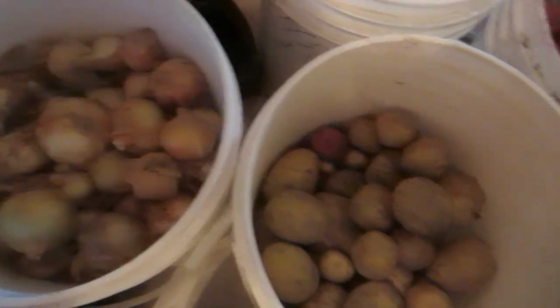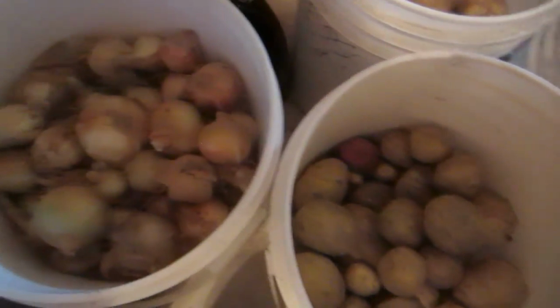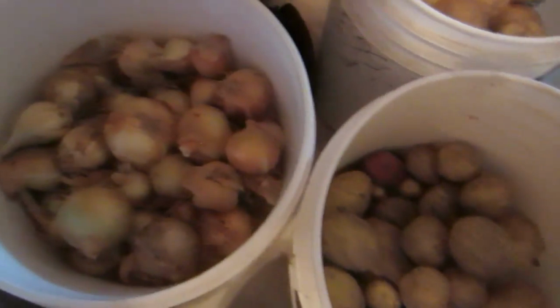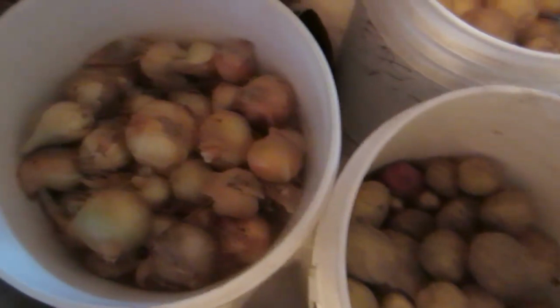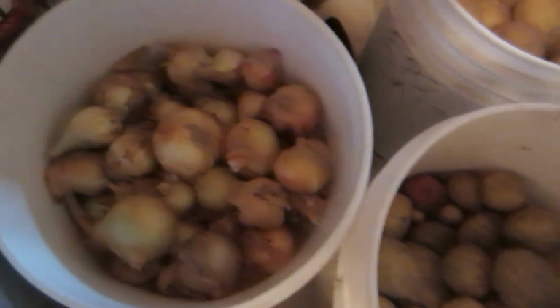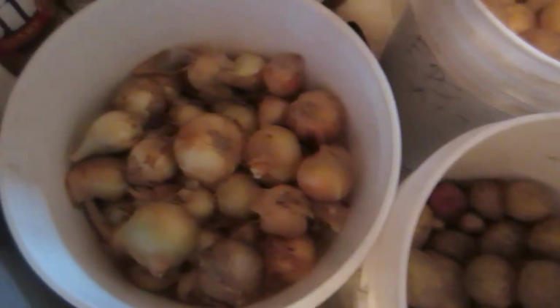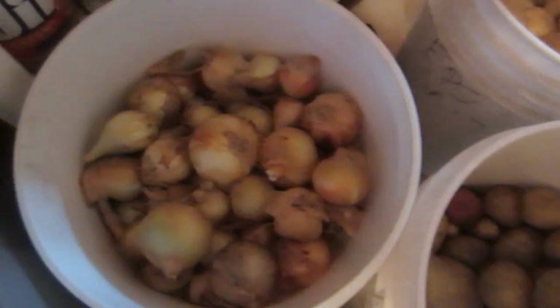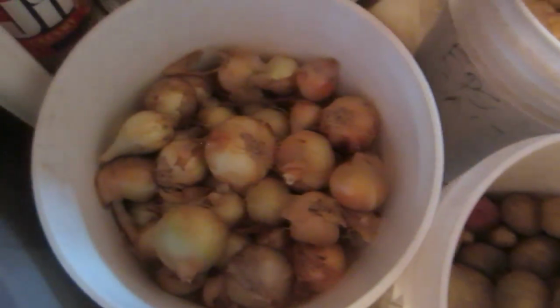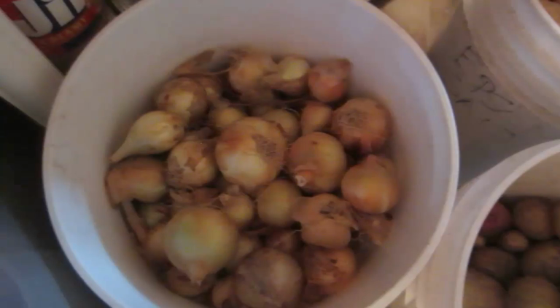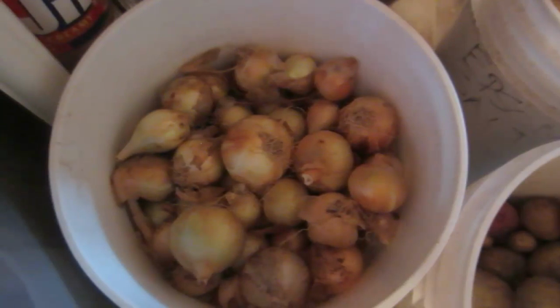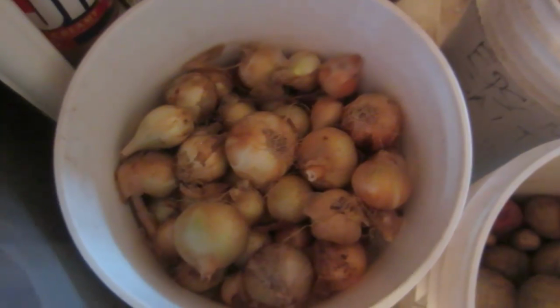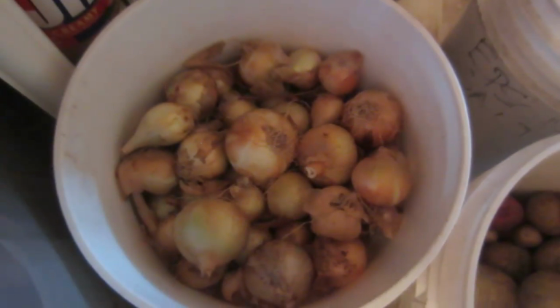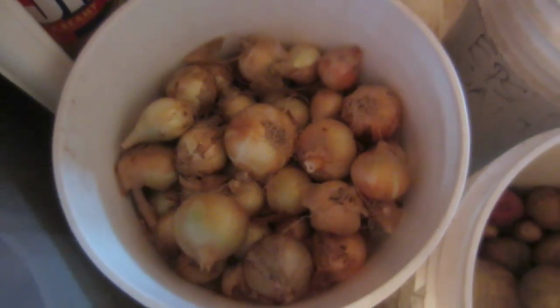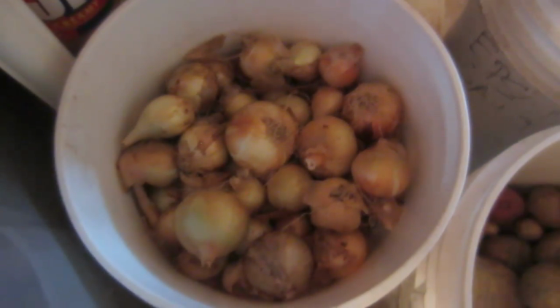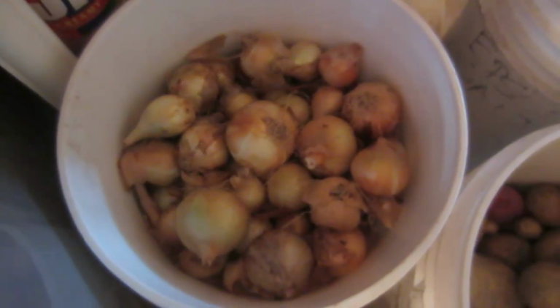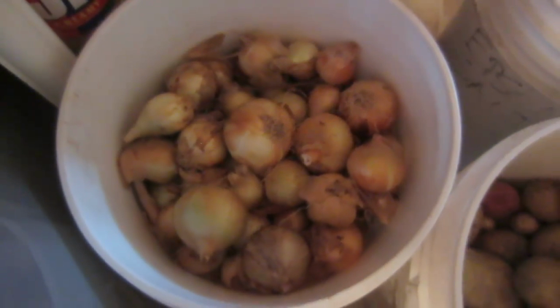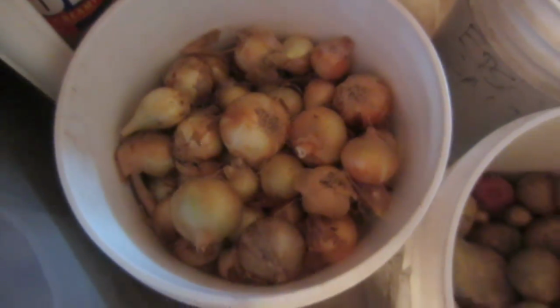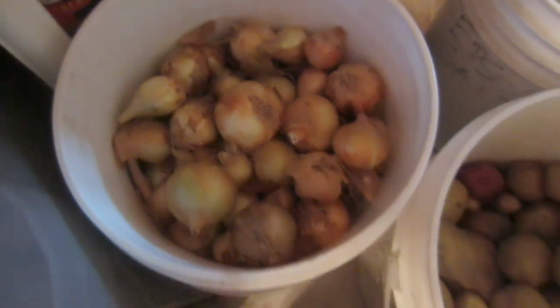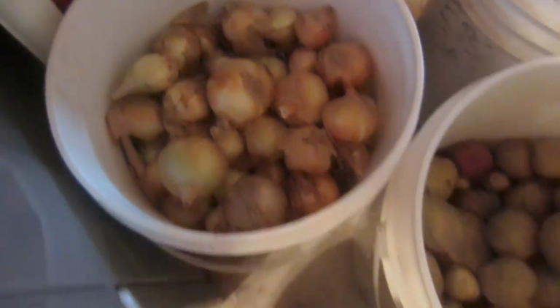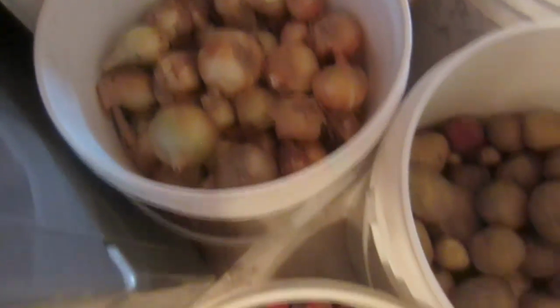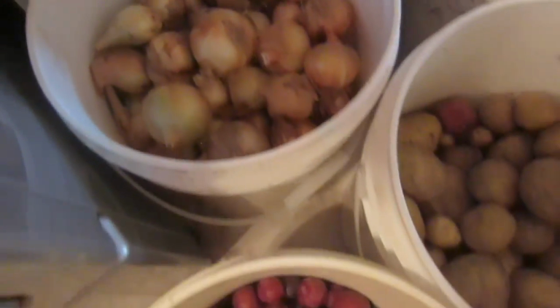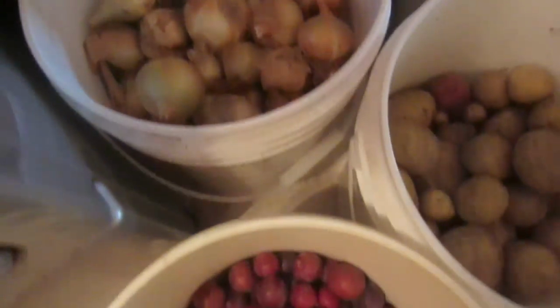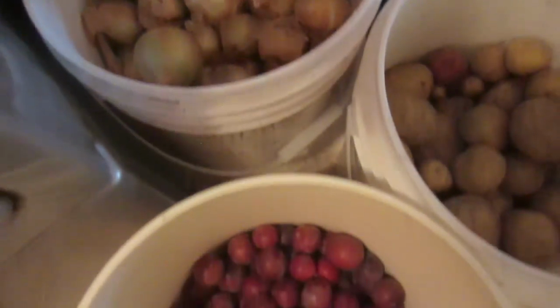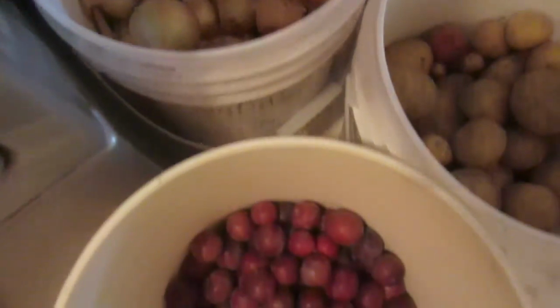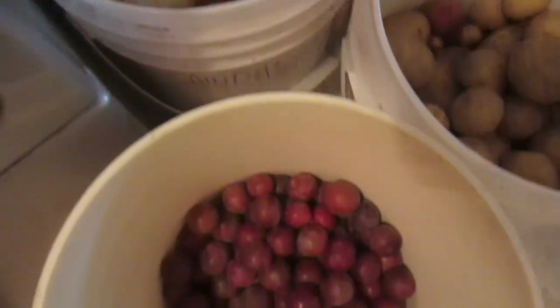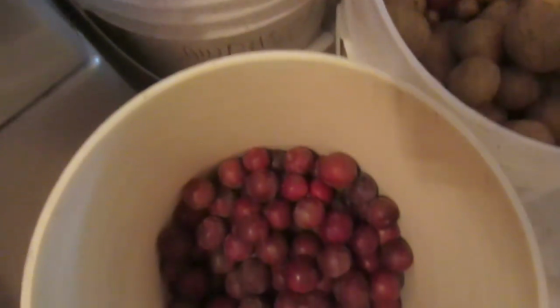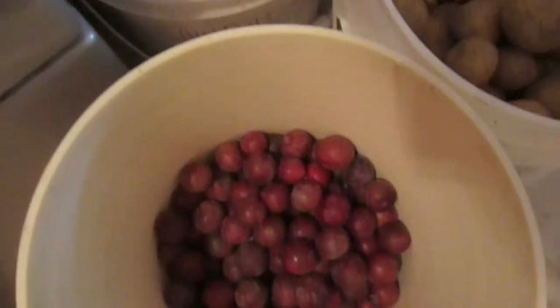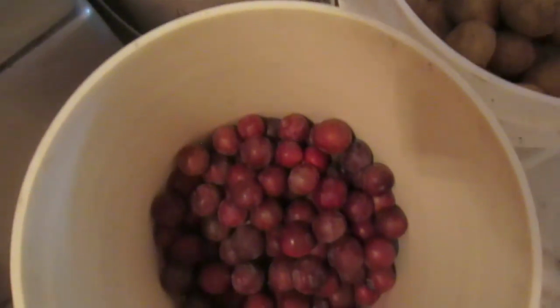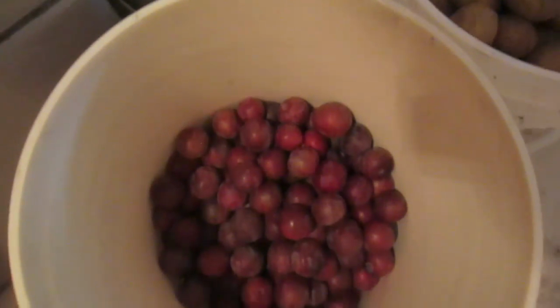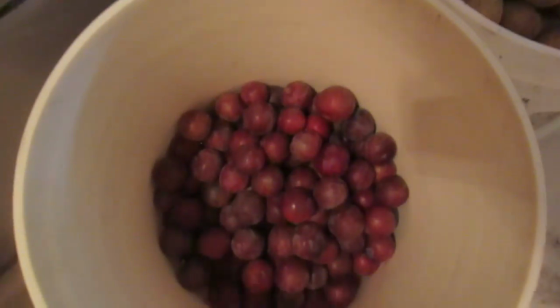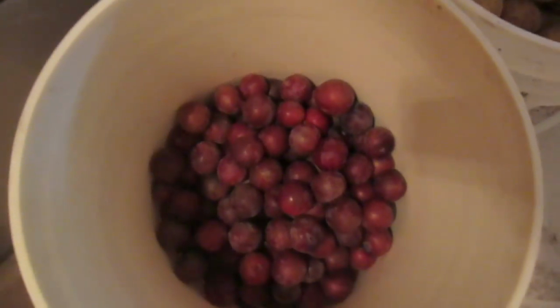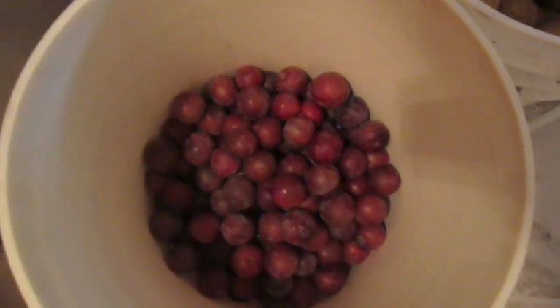Here we have our onions. Beautiful onions this year — harvested these yesterday.